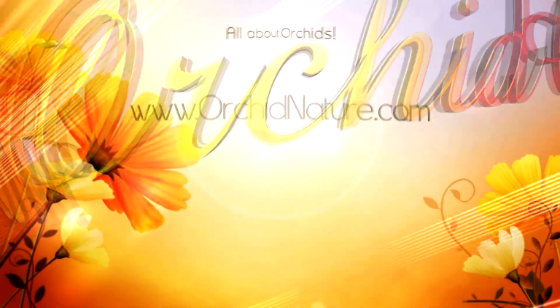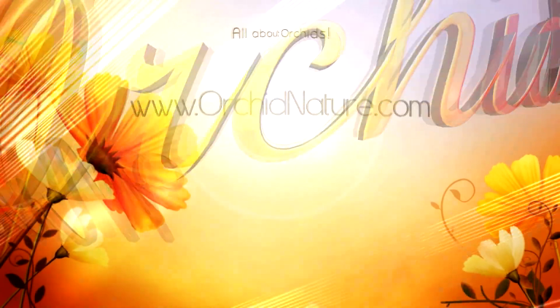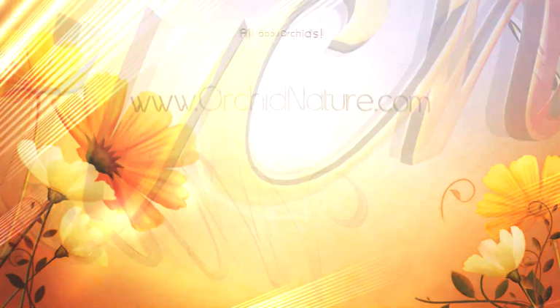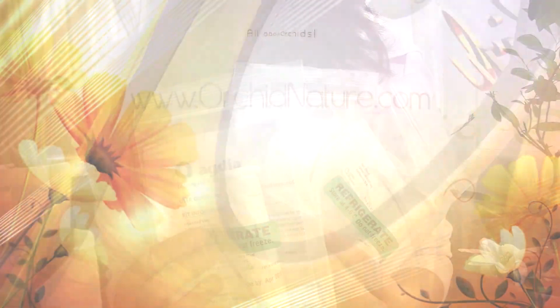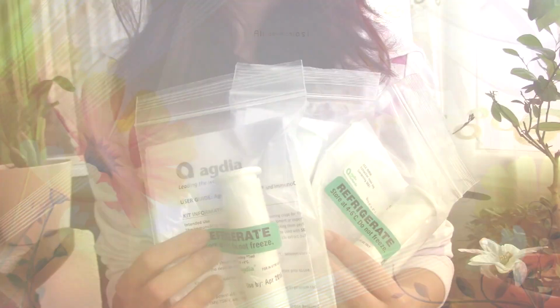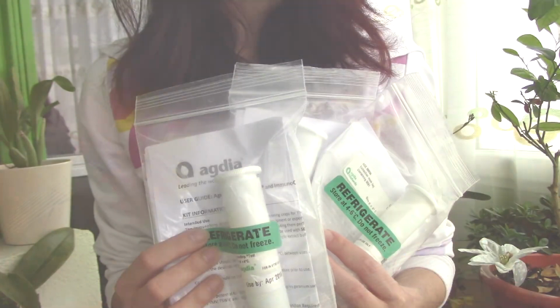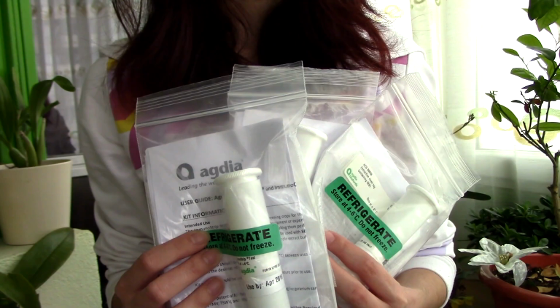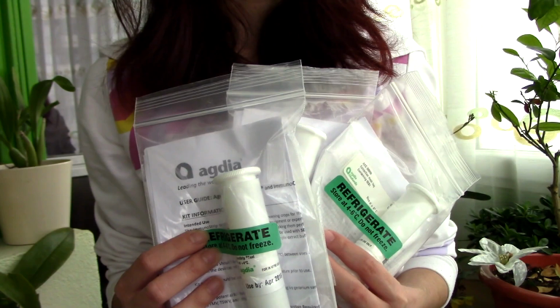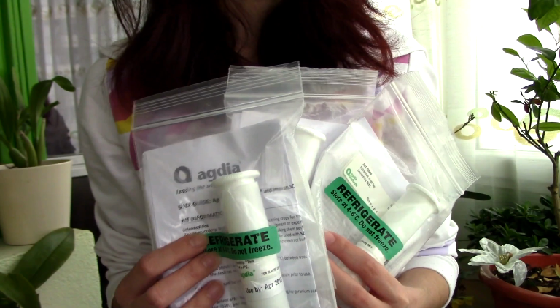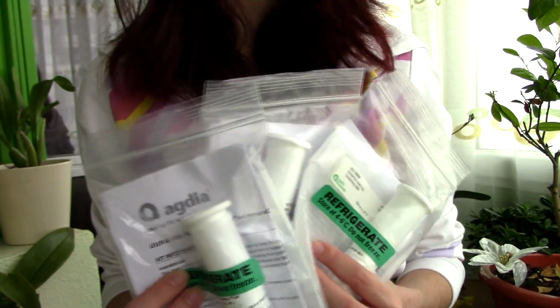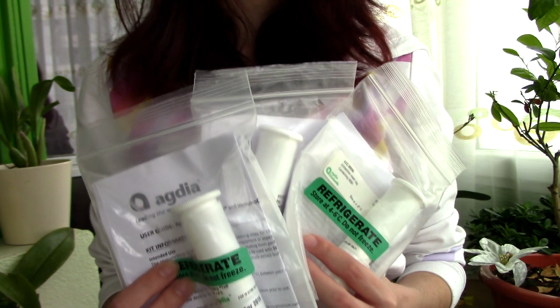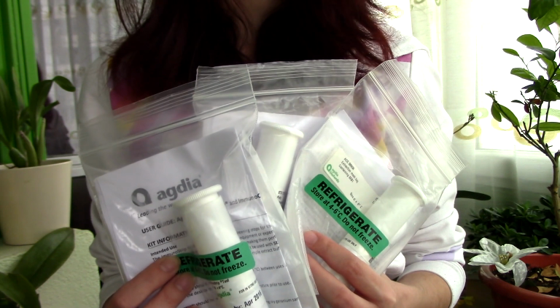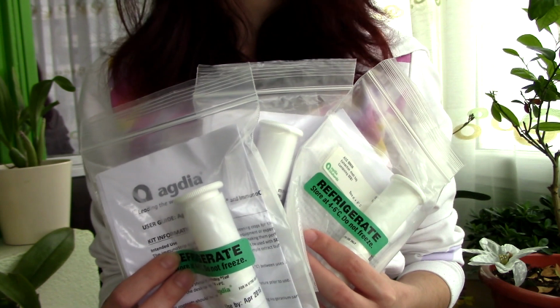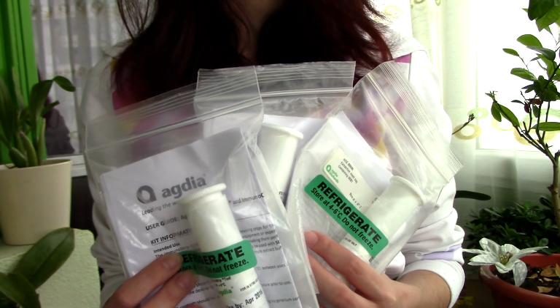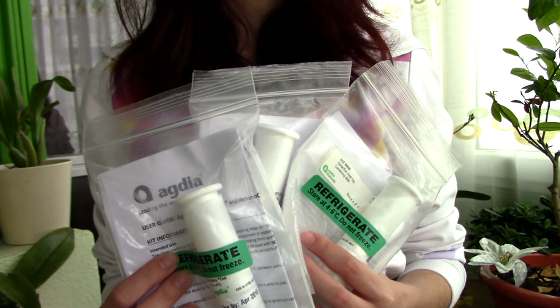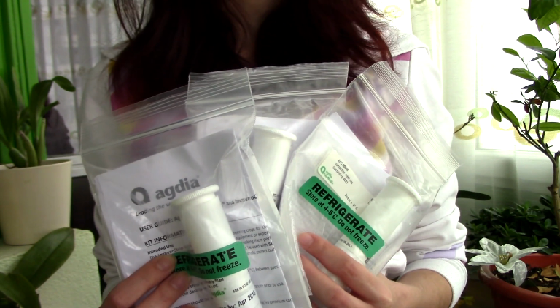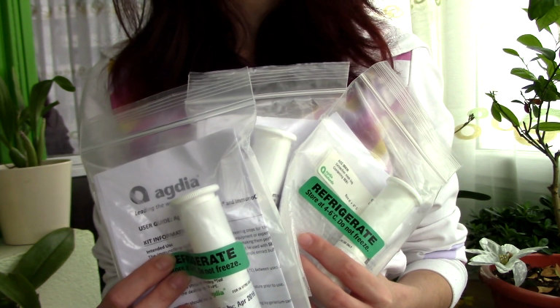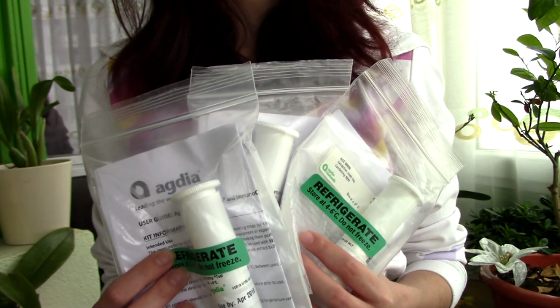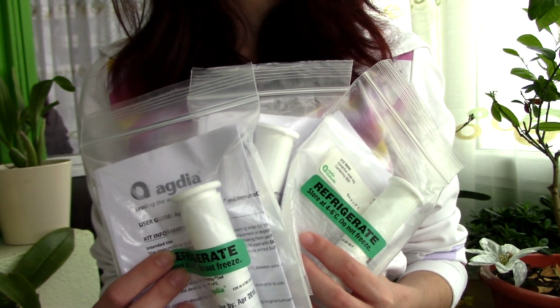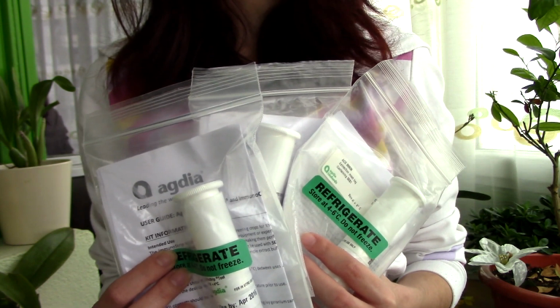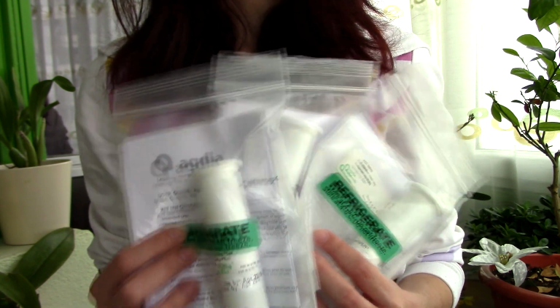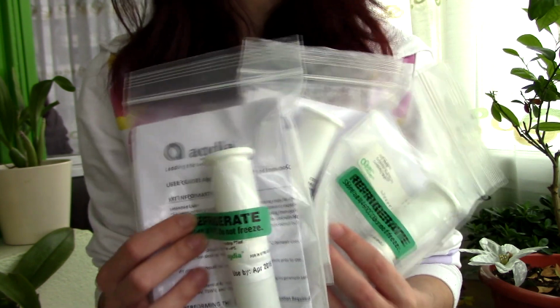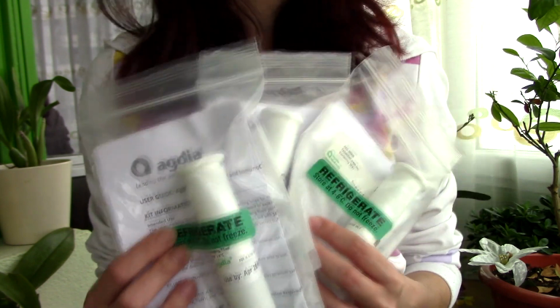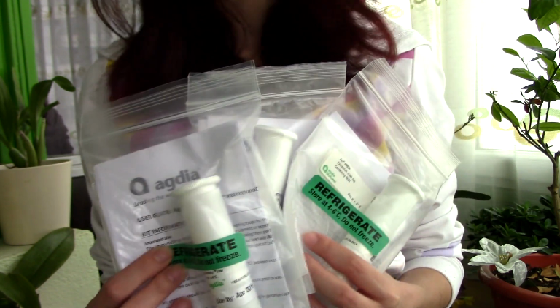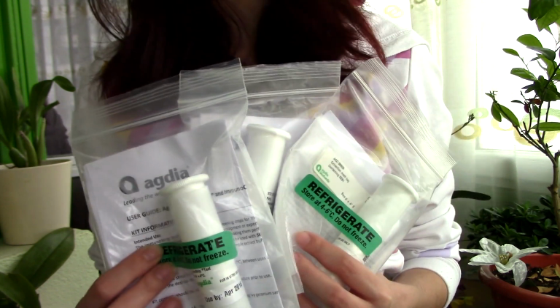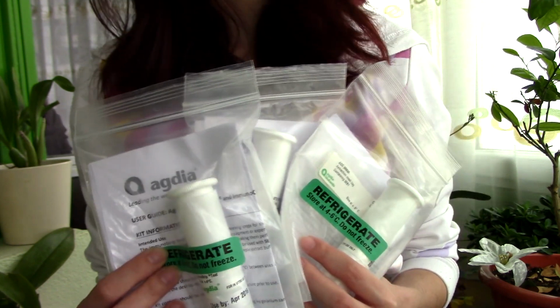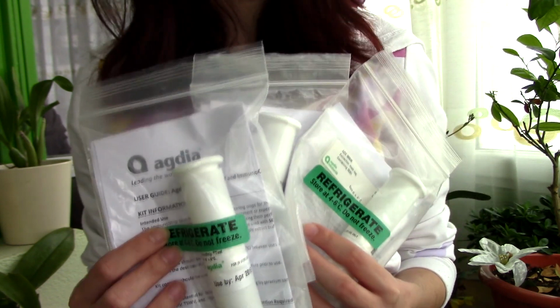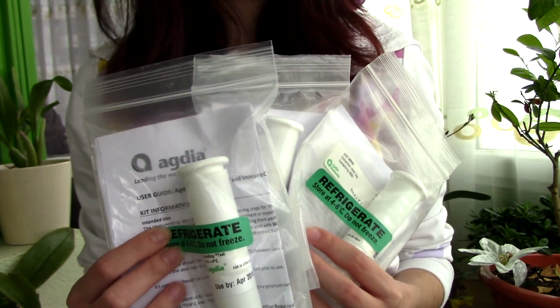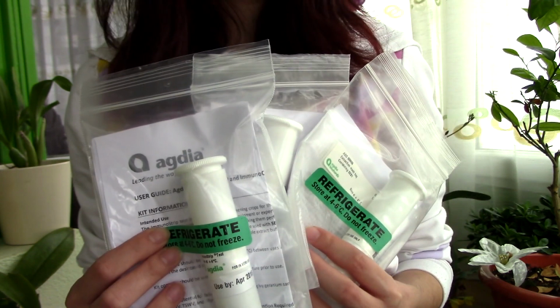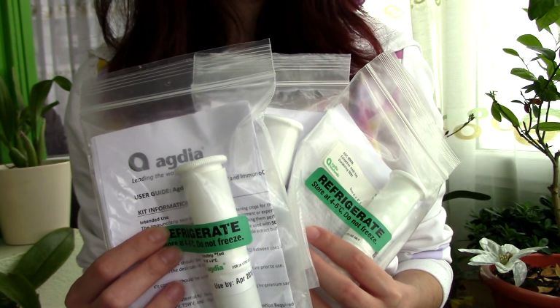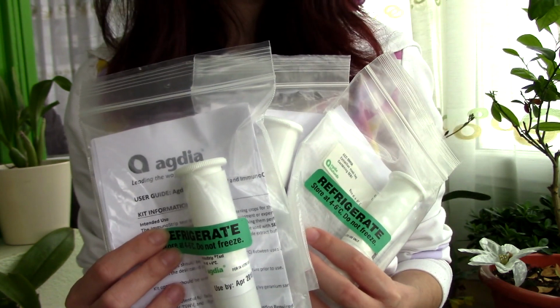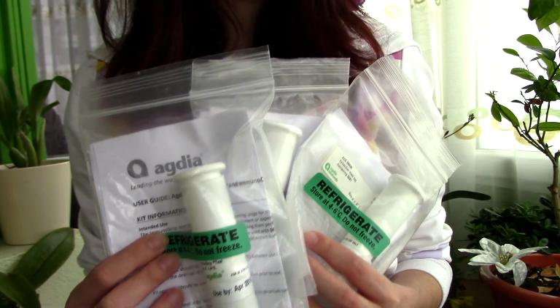Hi everyone, it's Dani. Alrighty, so today we're going to discuss about orchid viruses once again.